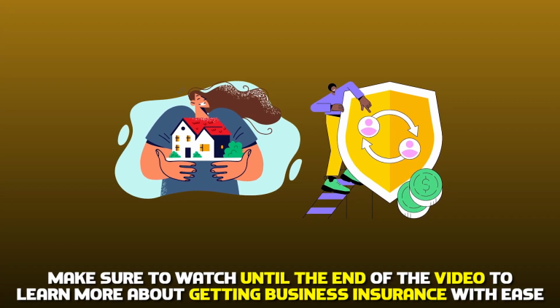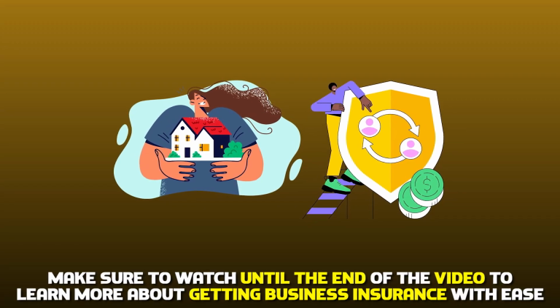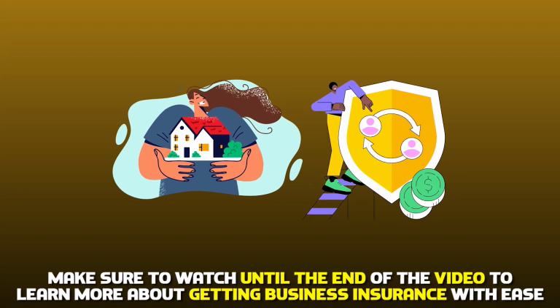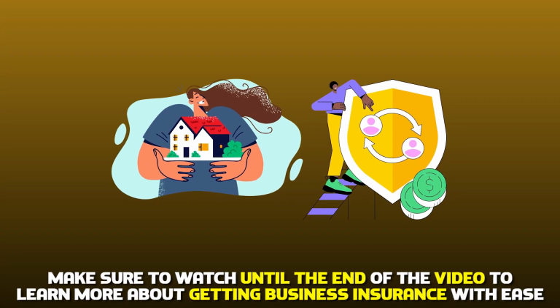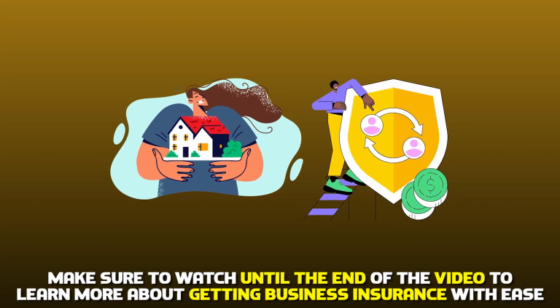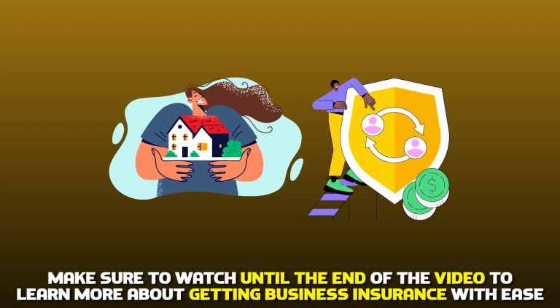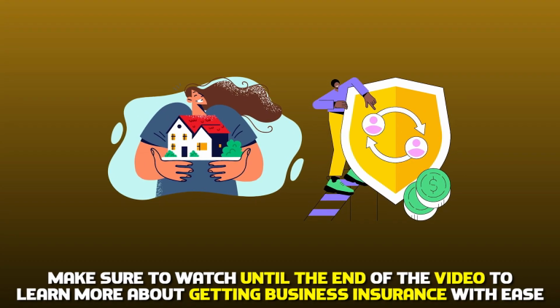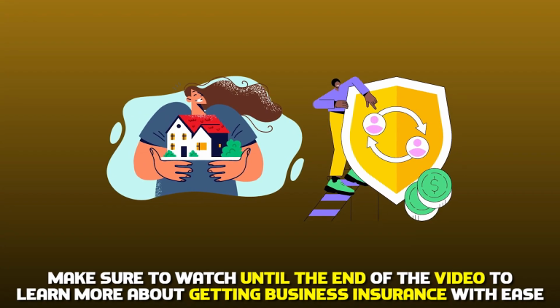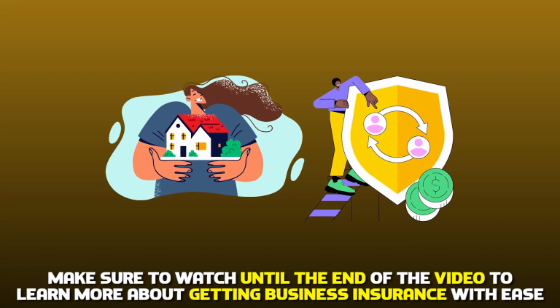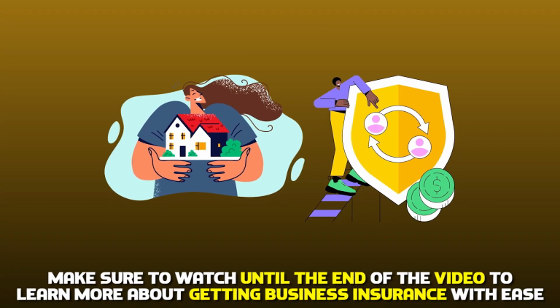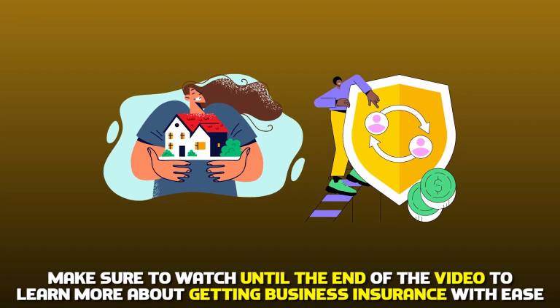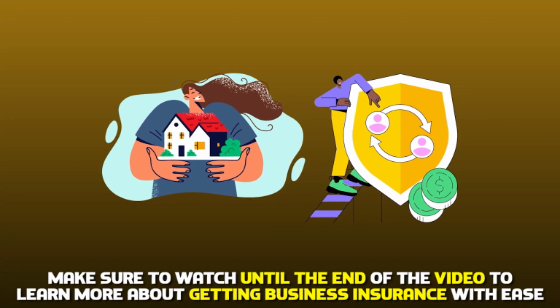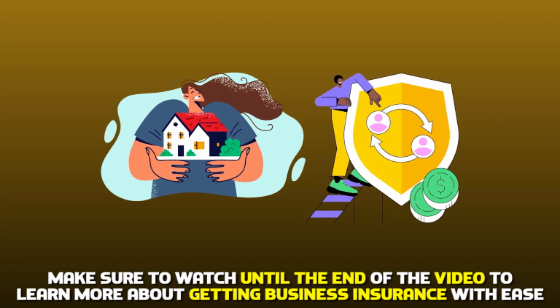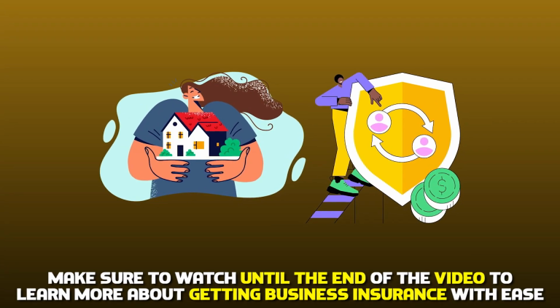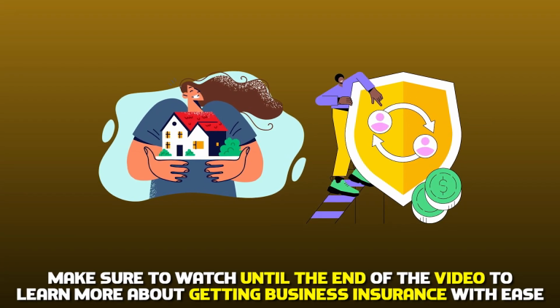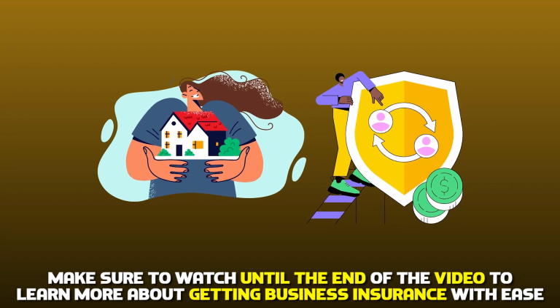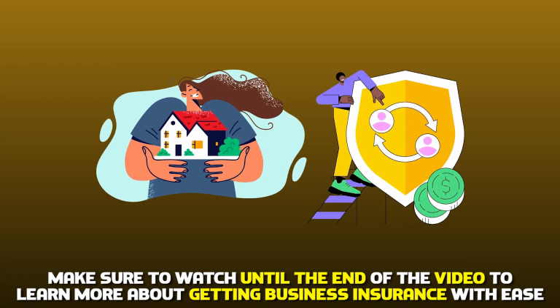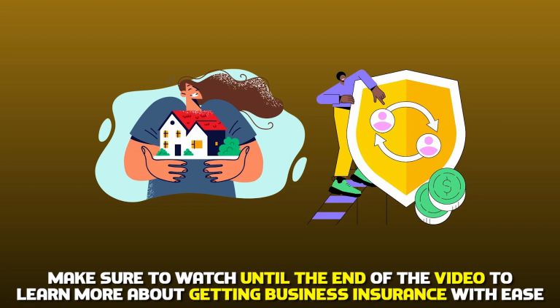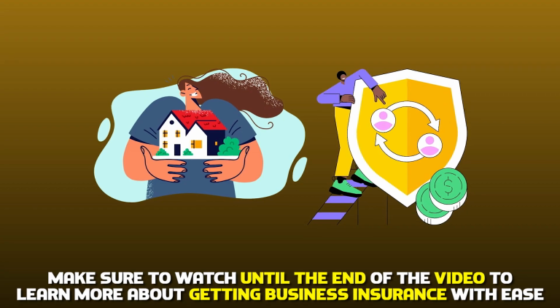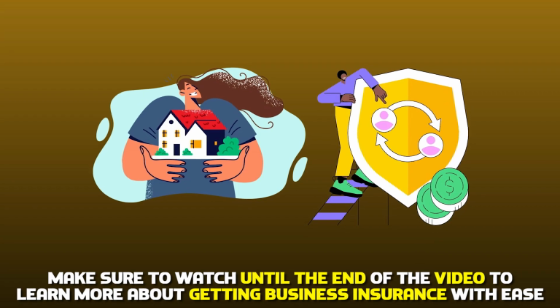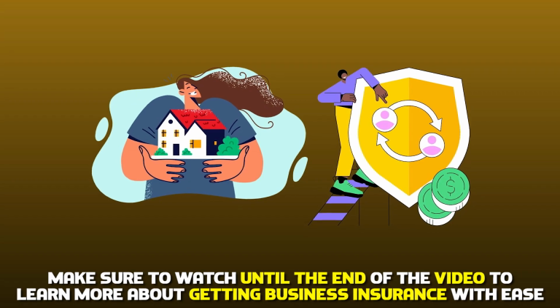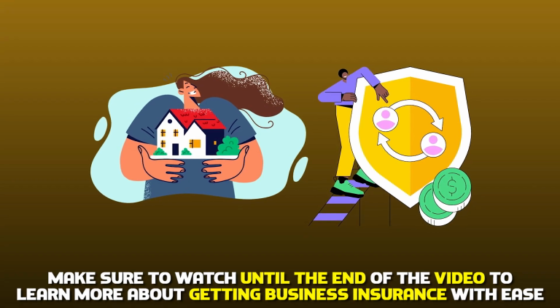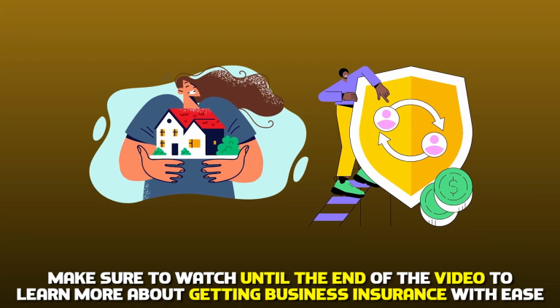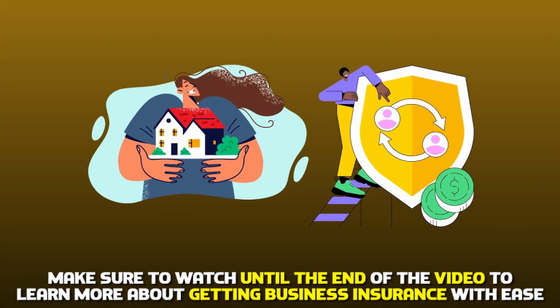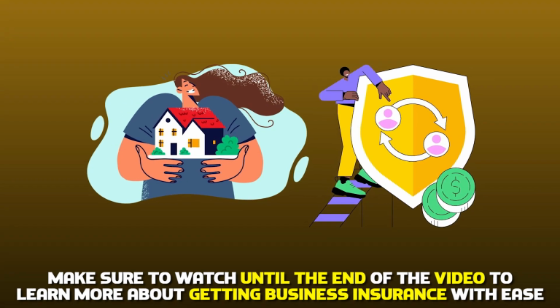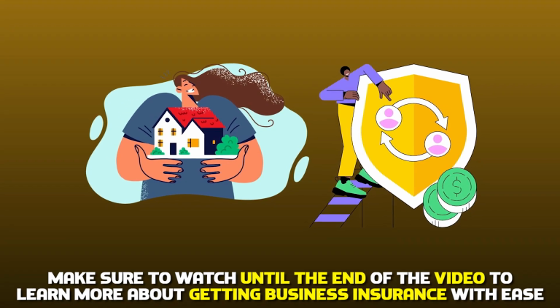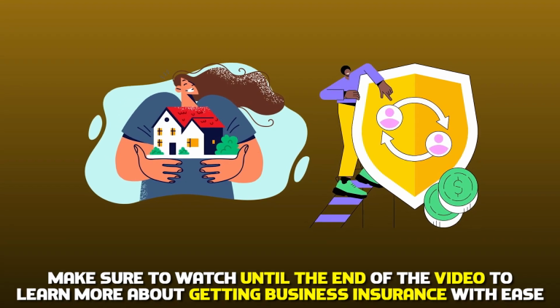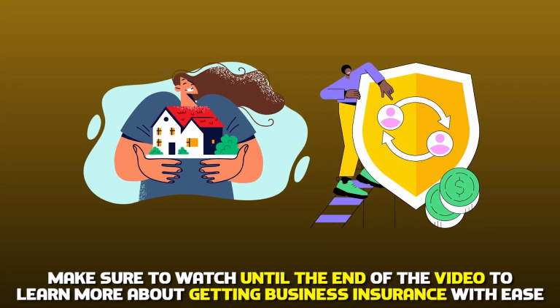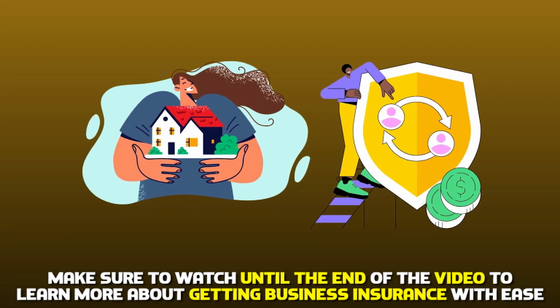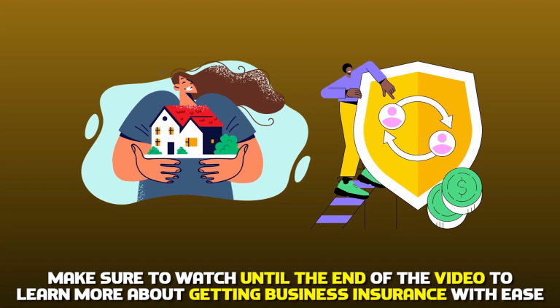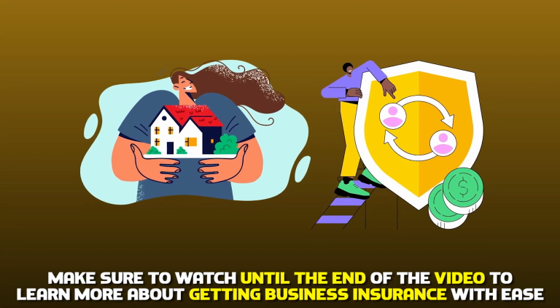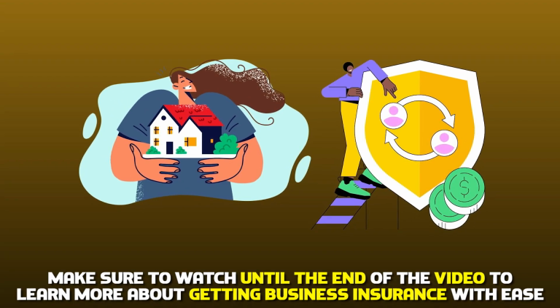Make sure to watch until the end of the video to learn more about getting business insurance with ease.